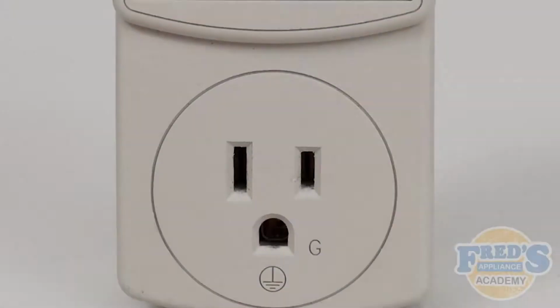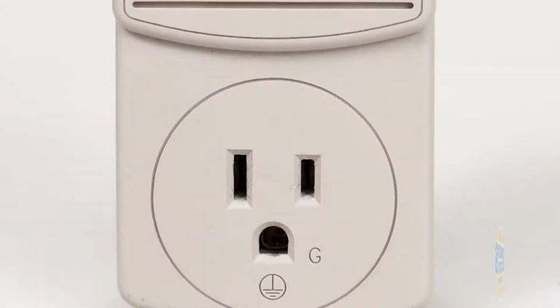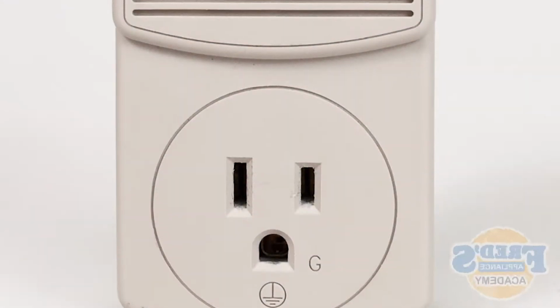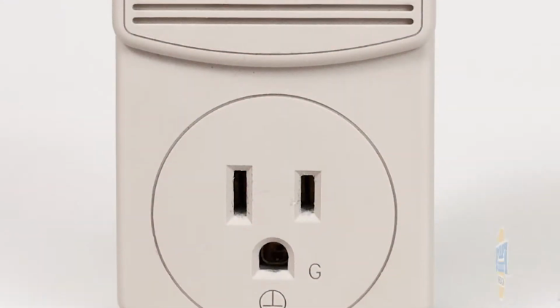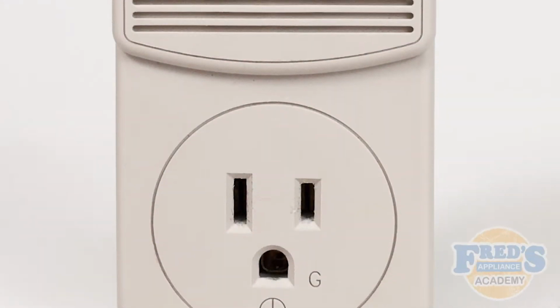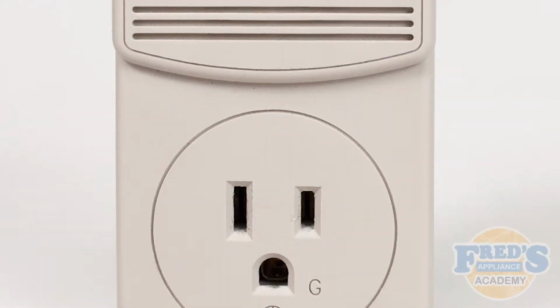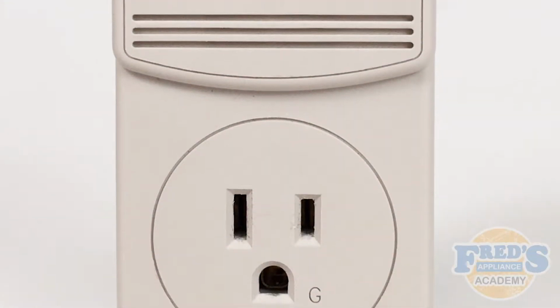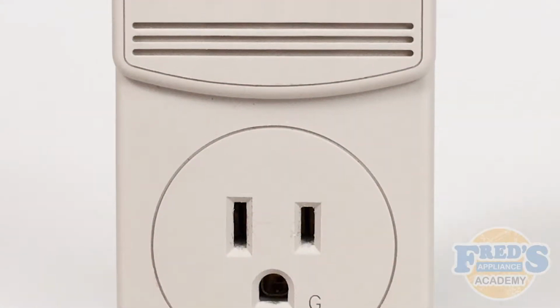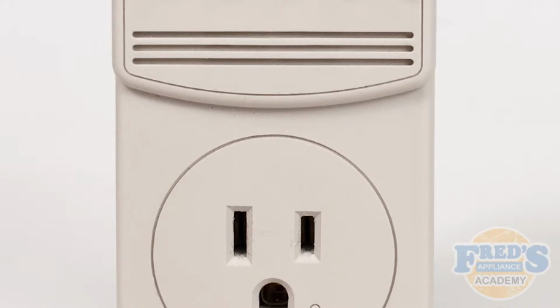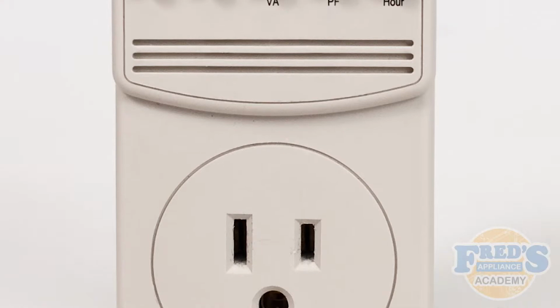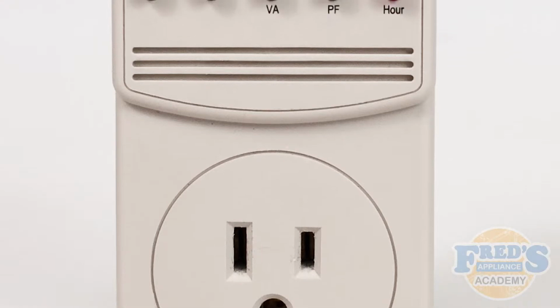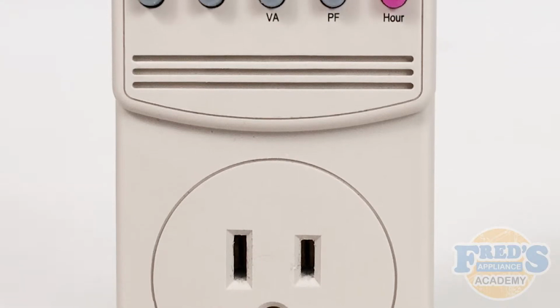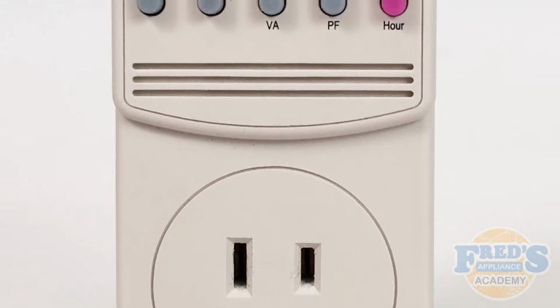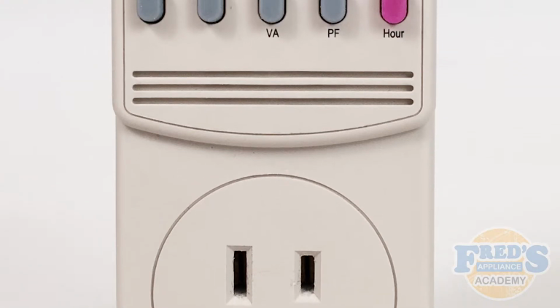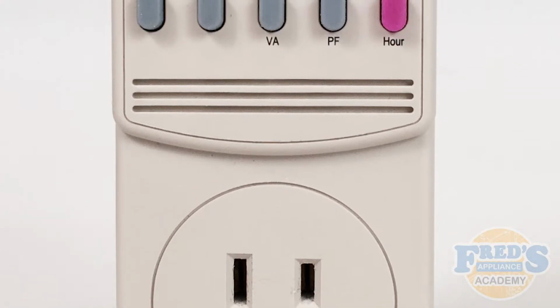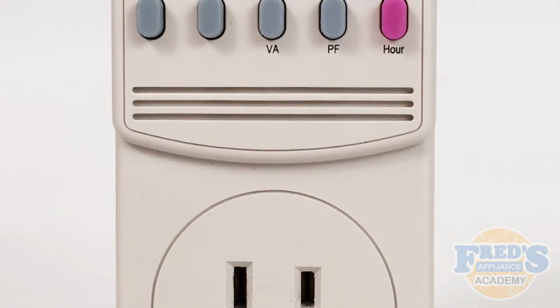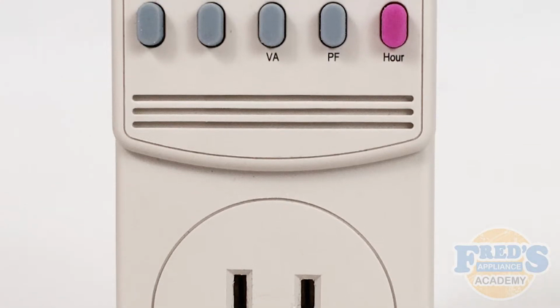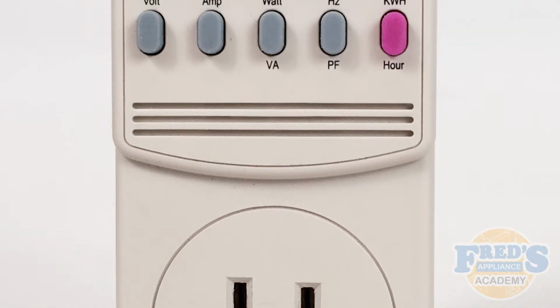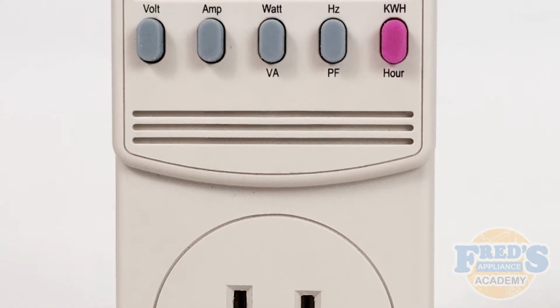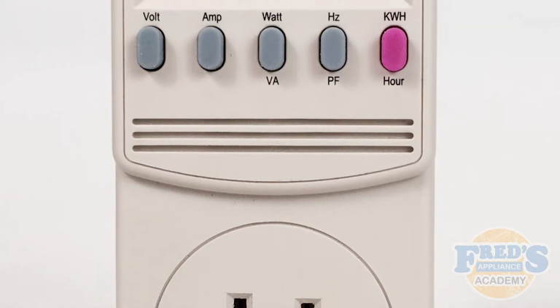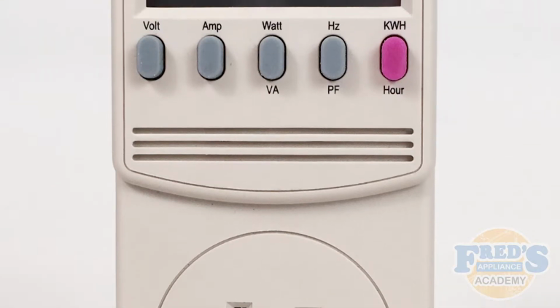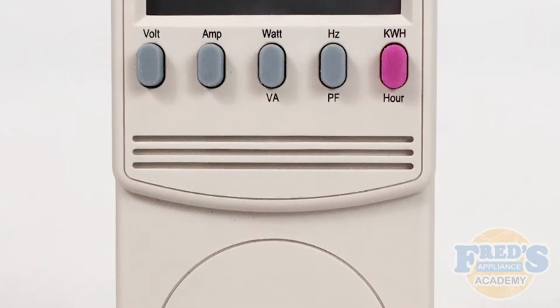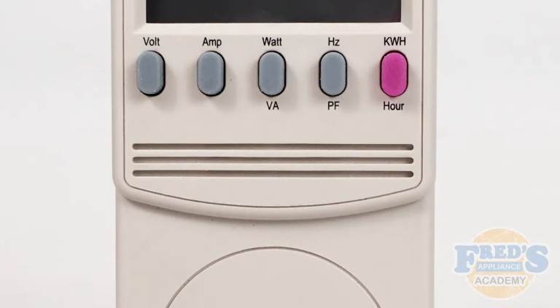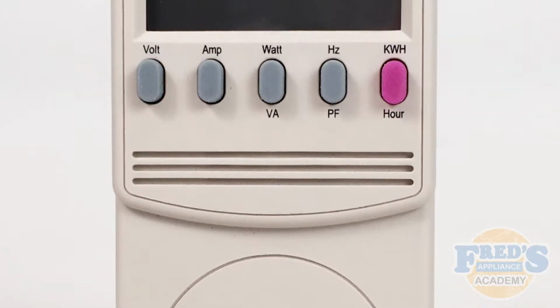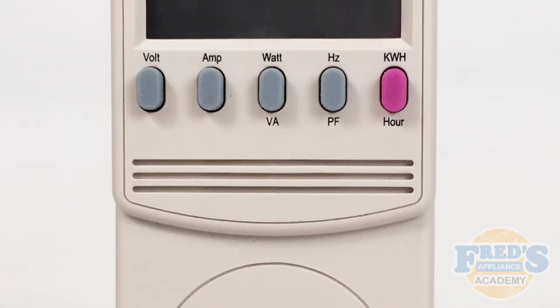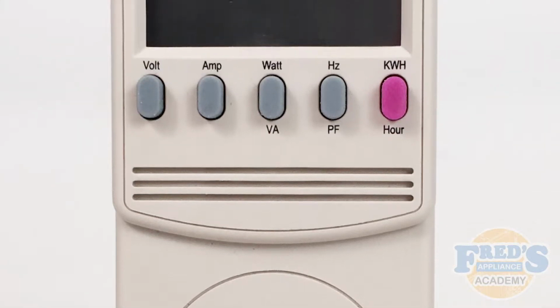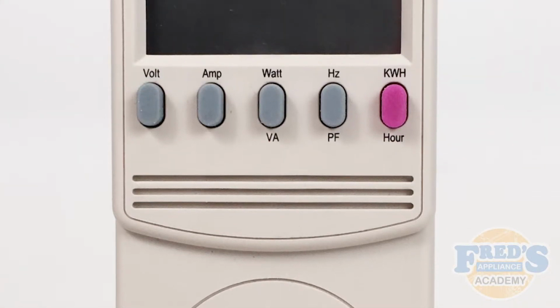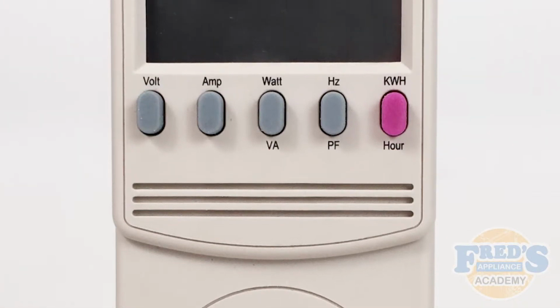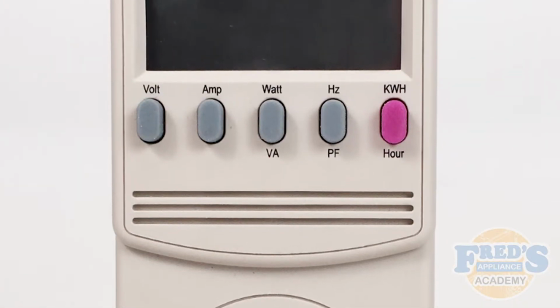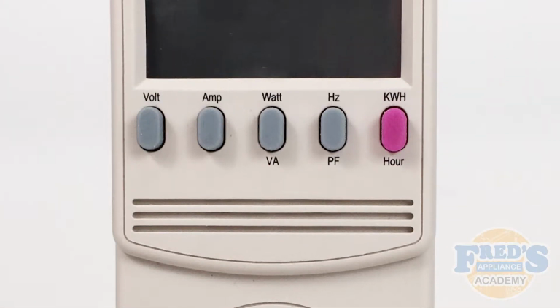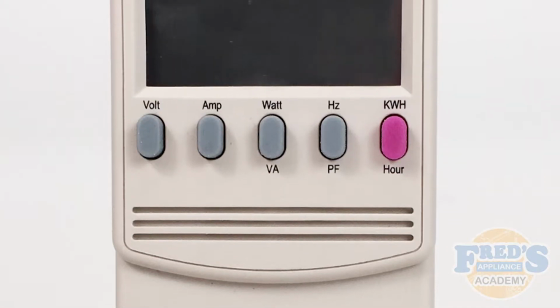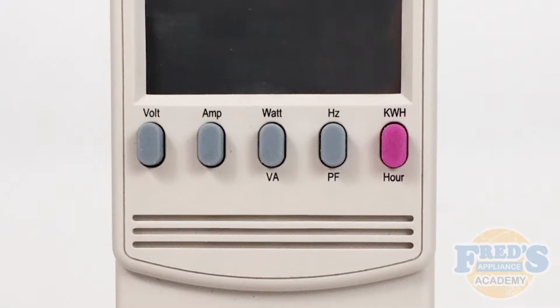The wattmeter is a great tool for measuring the amps, watts, and volts of any appliance that uses a standard 120 volt plug.